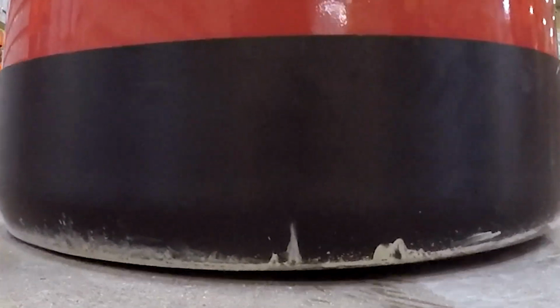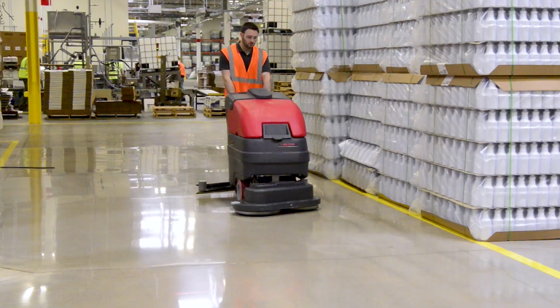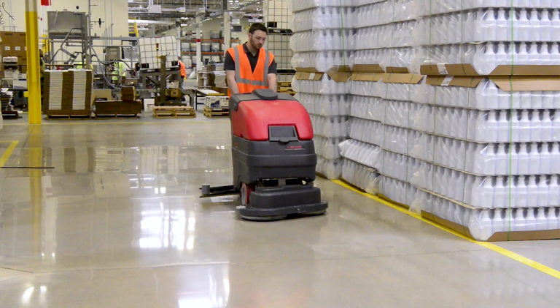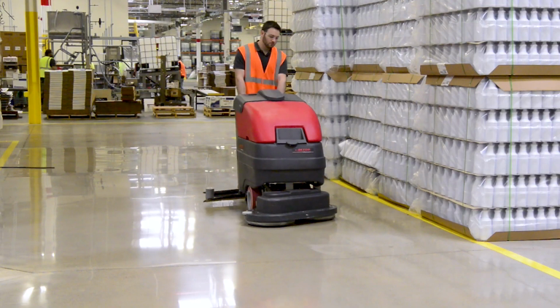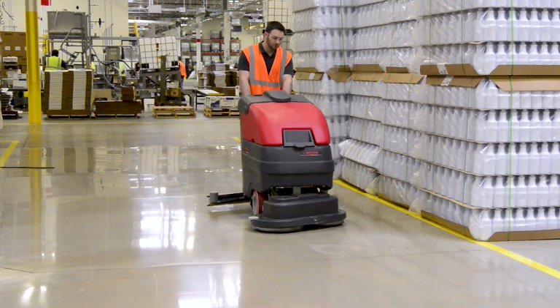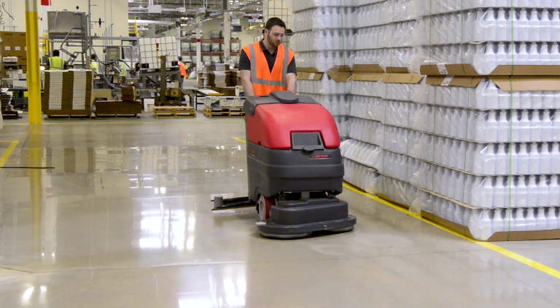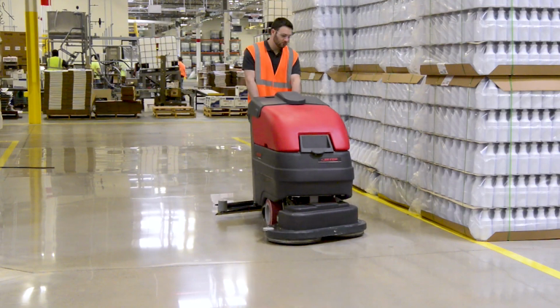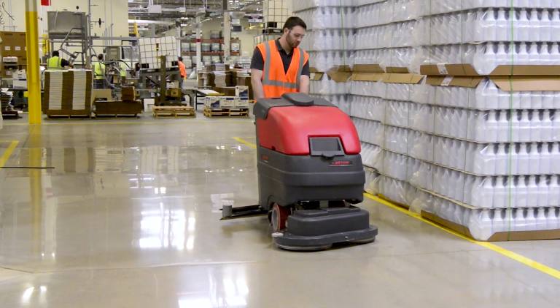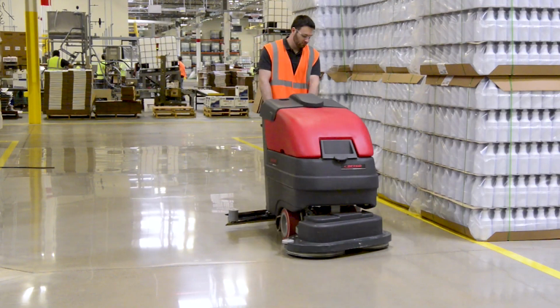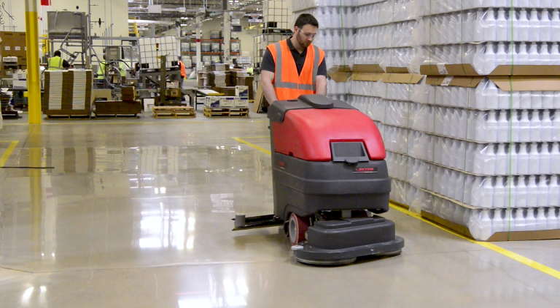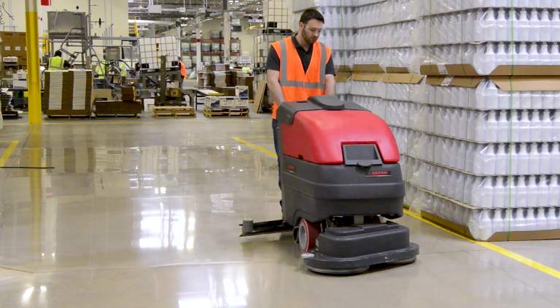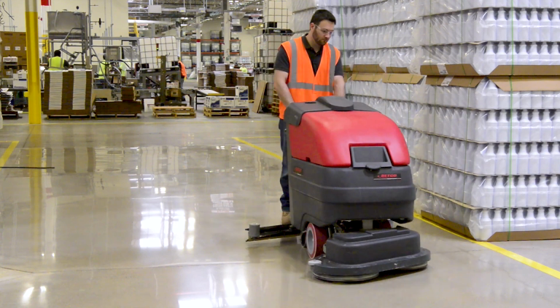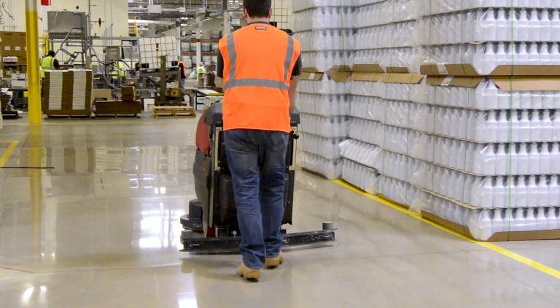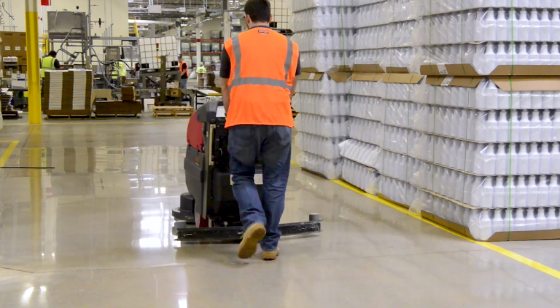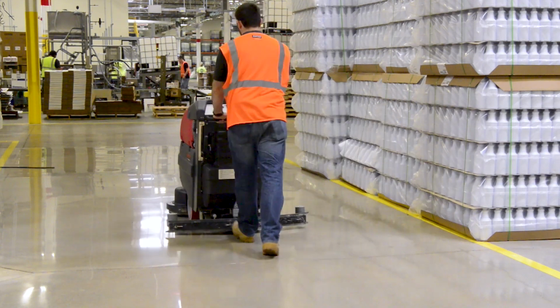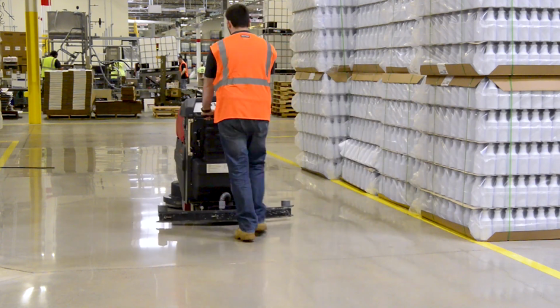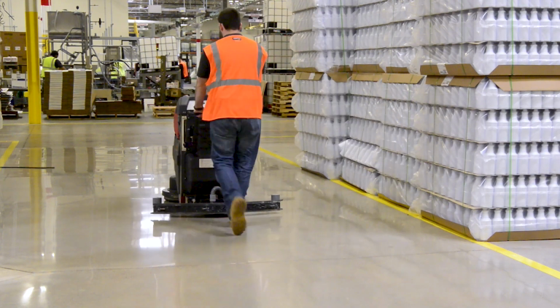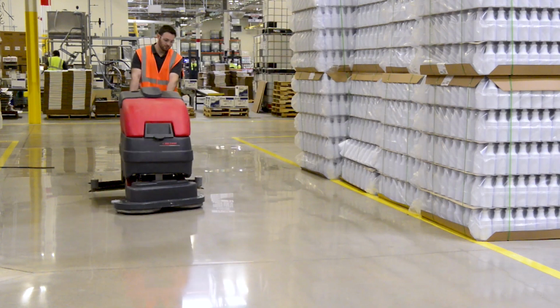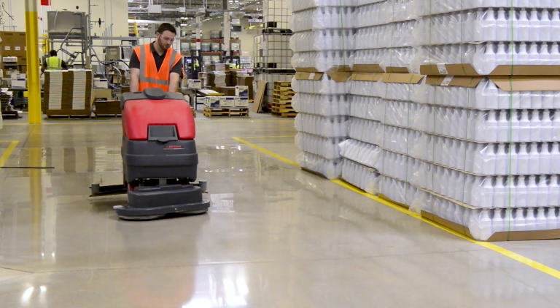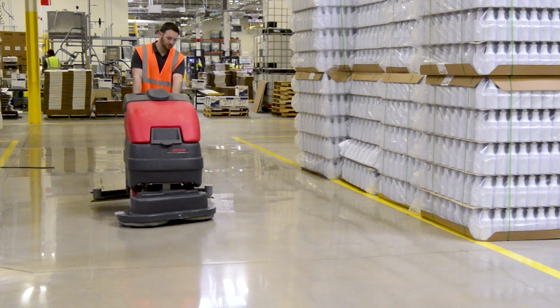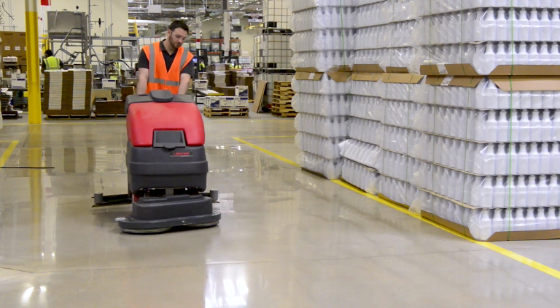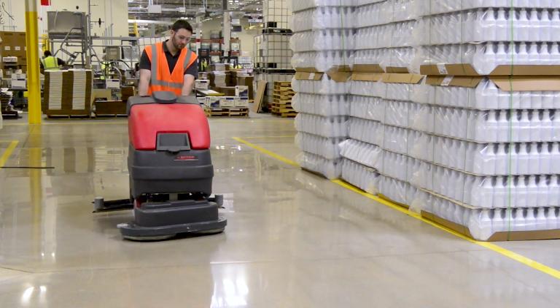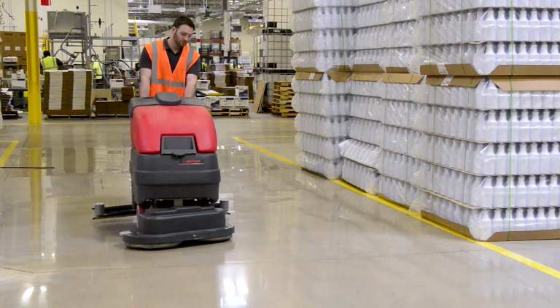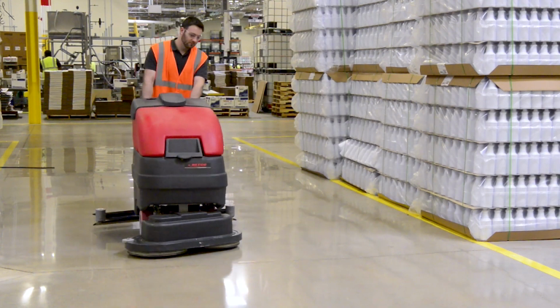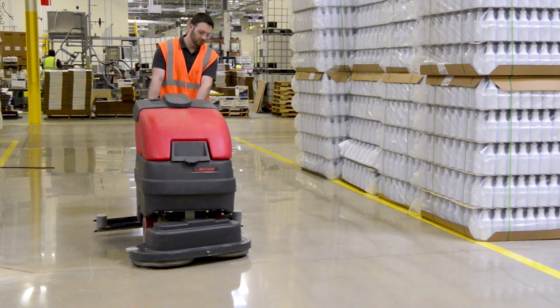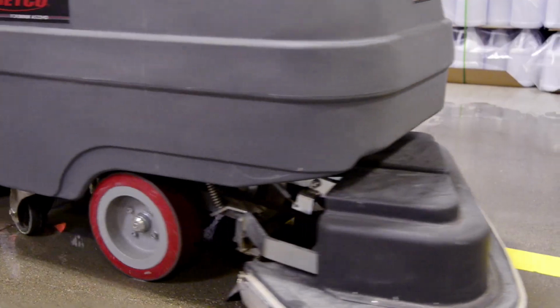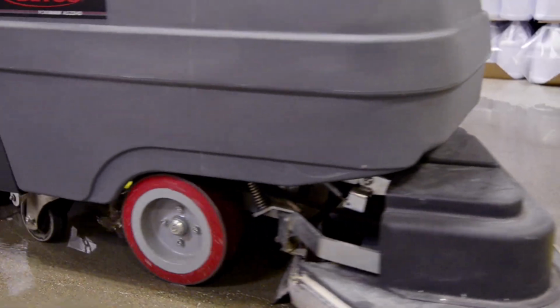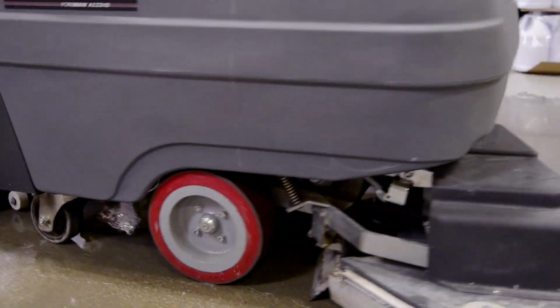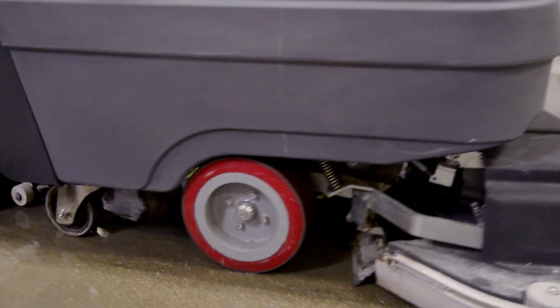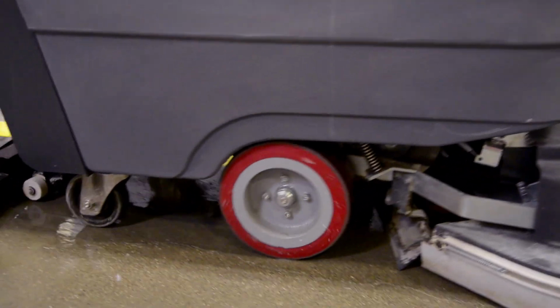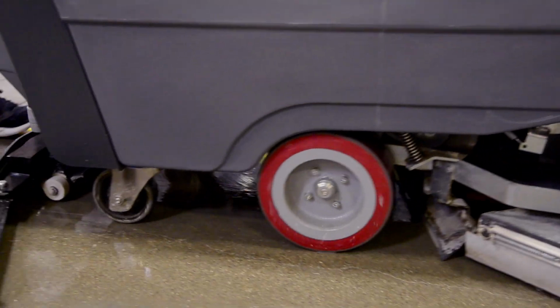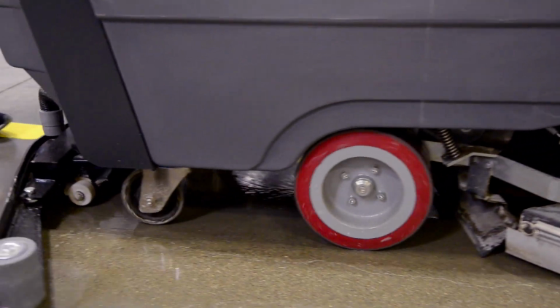If using auto scrubber application, allow for 8 to 10 passes at the same rate. Clean and vacuum residue.